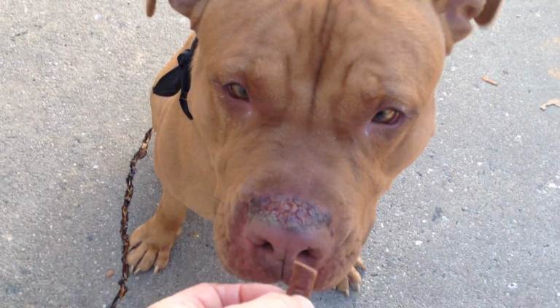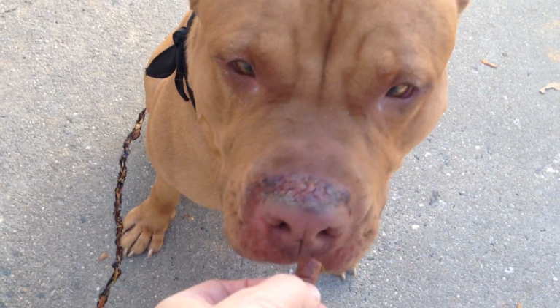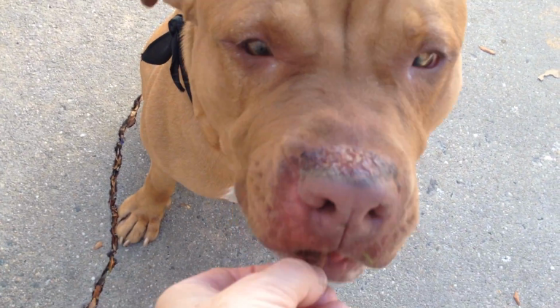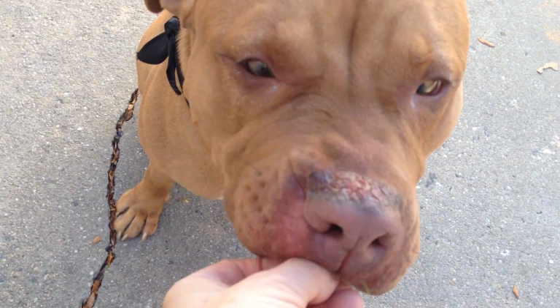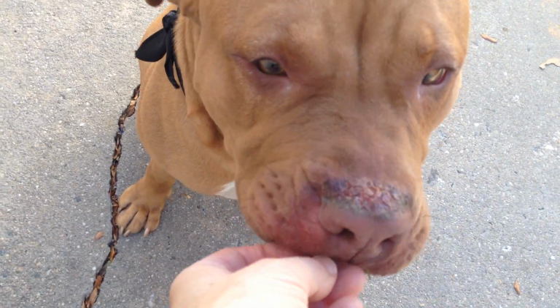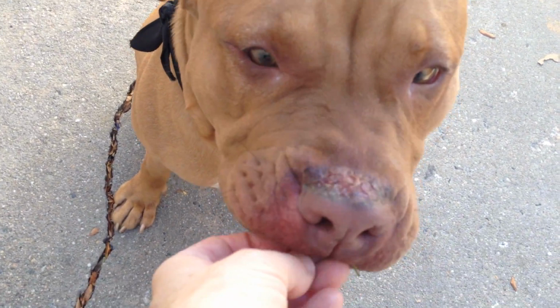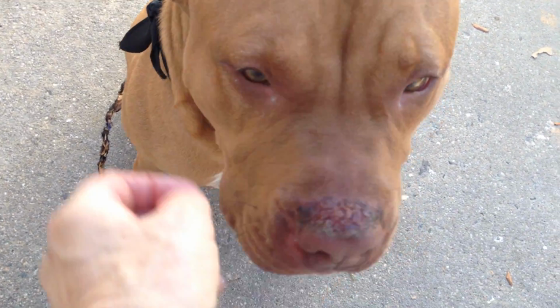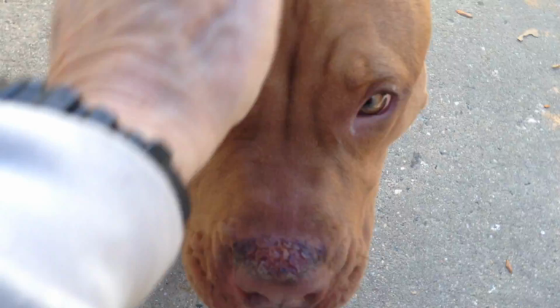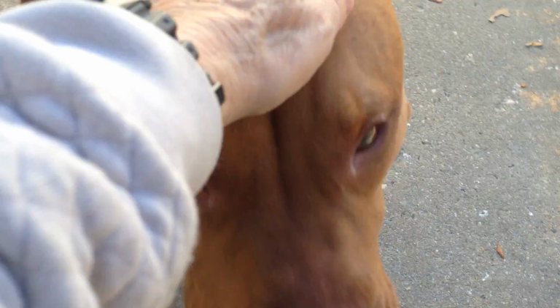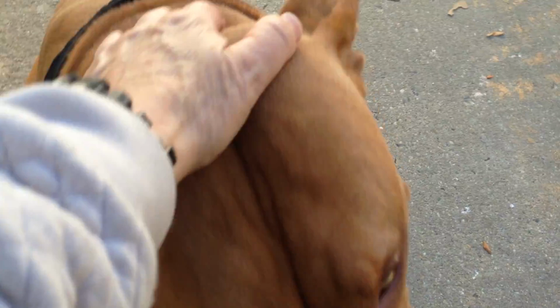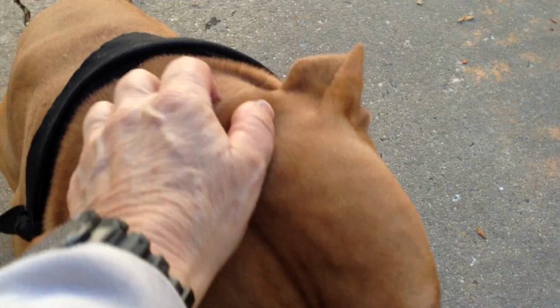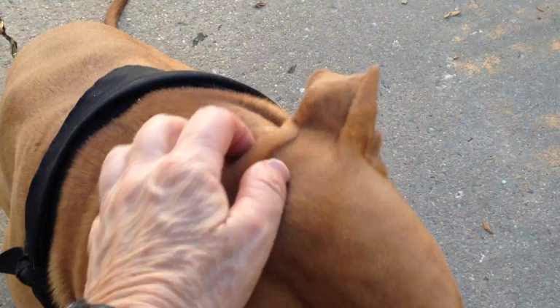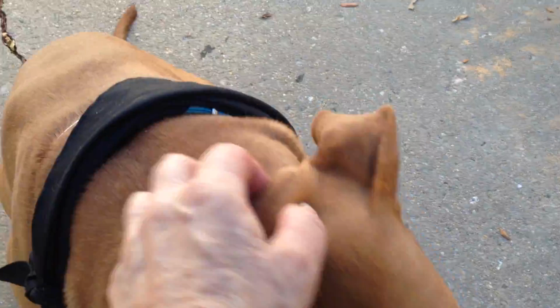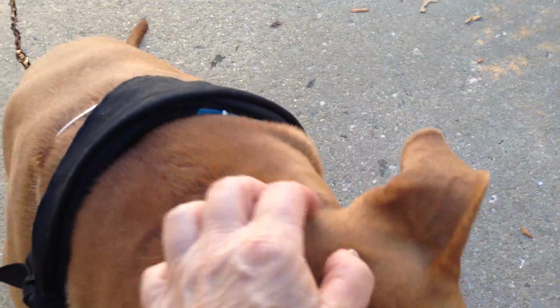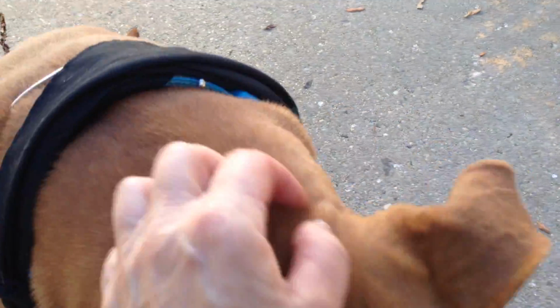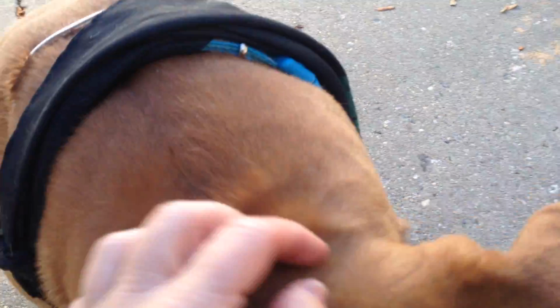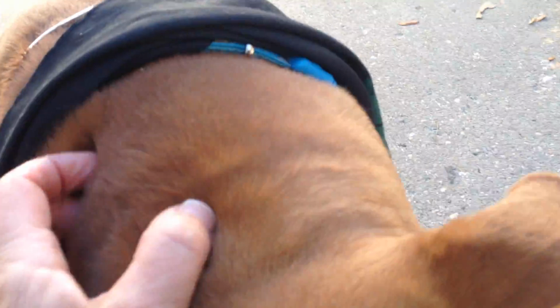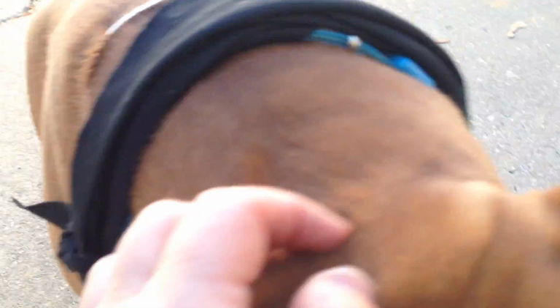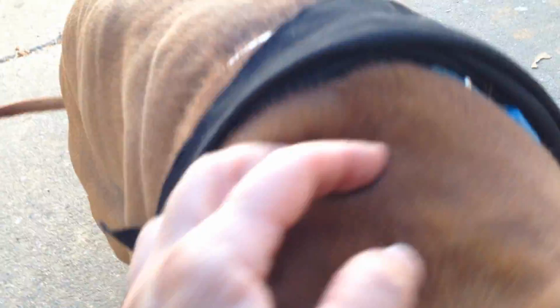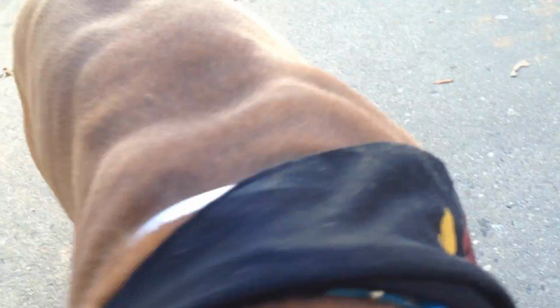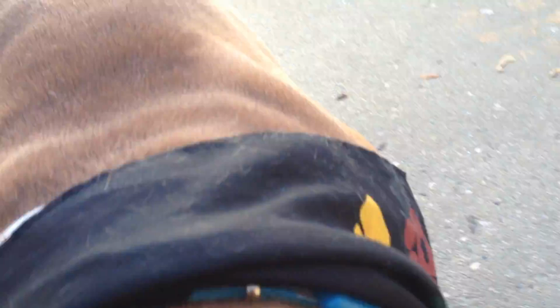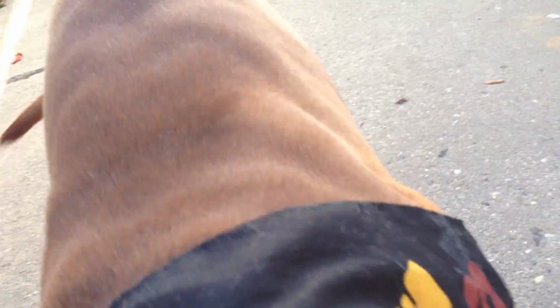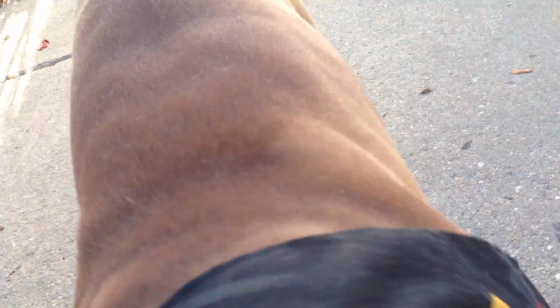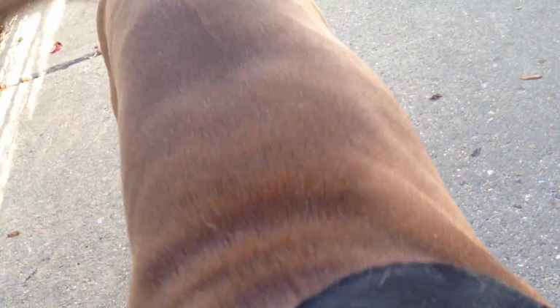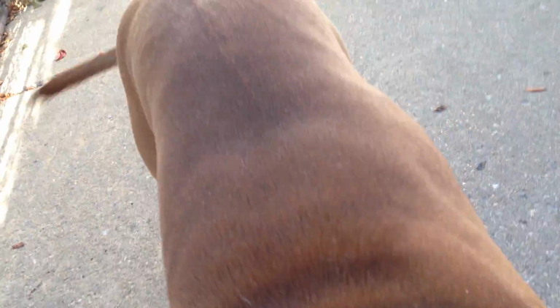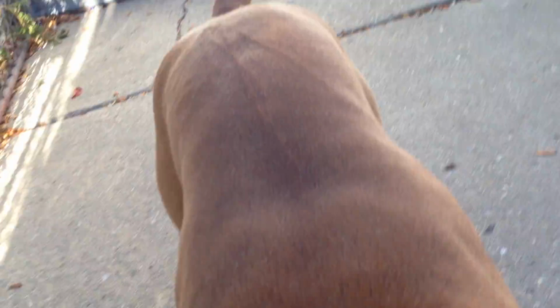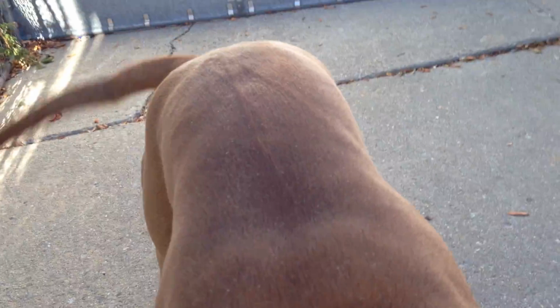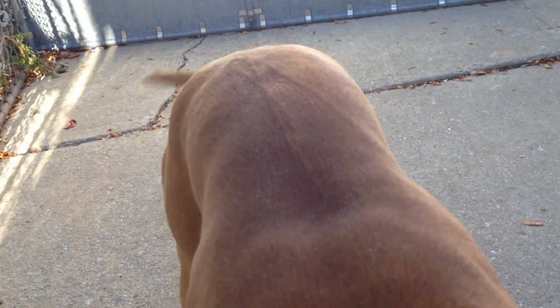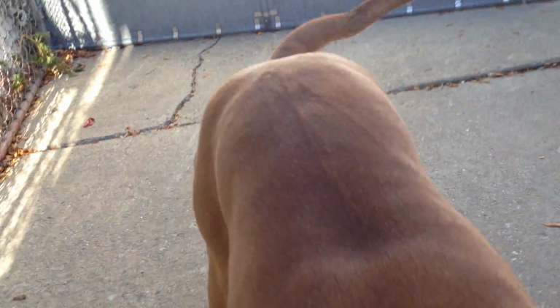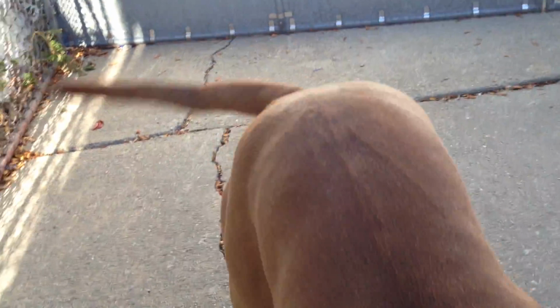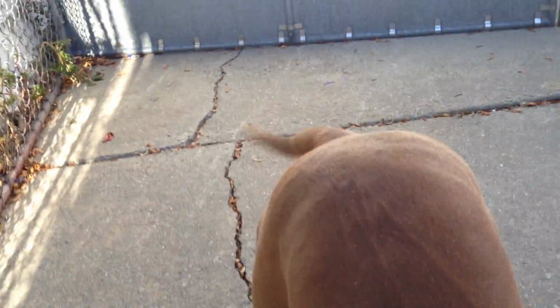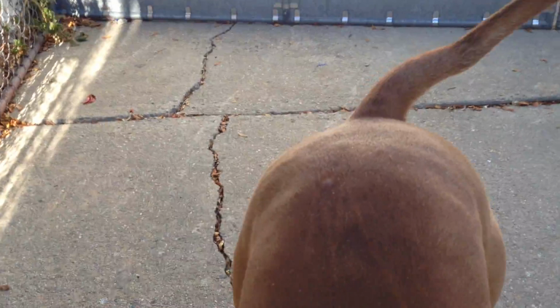Yeah, he did. And he takes treats so gently. Such a sweet guy. Seems to be house trained.